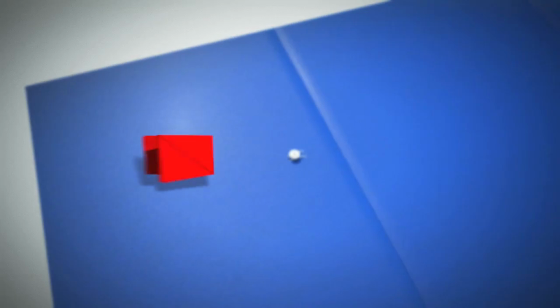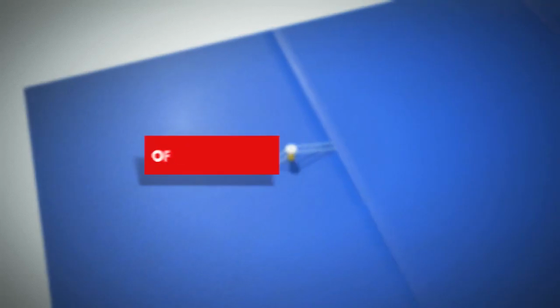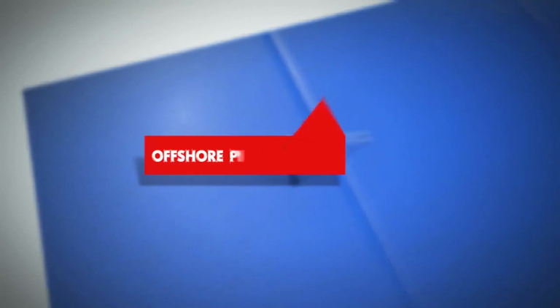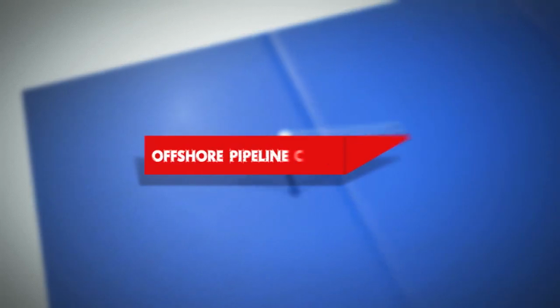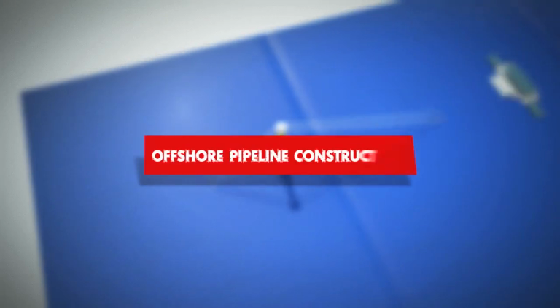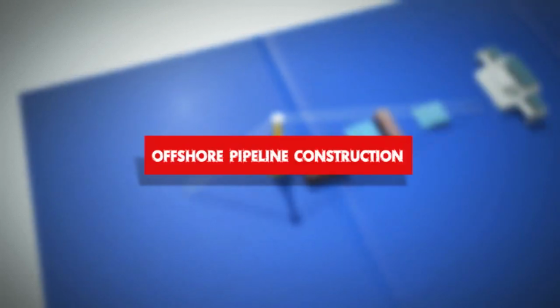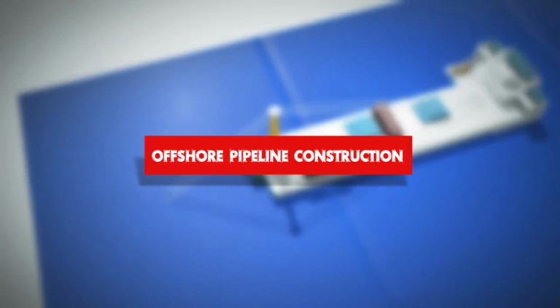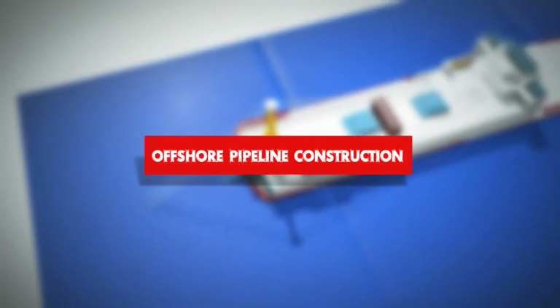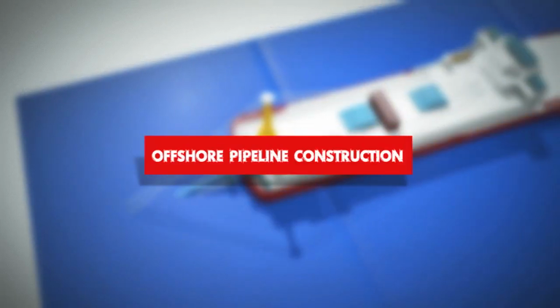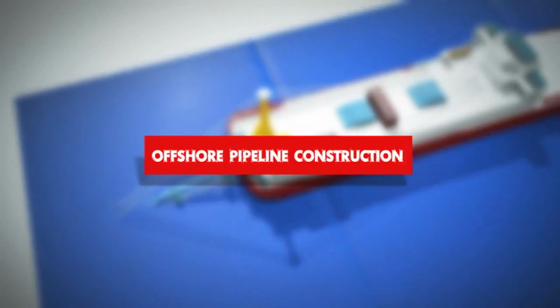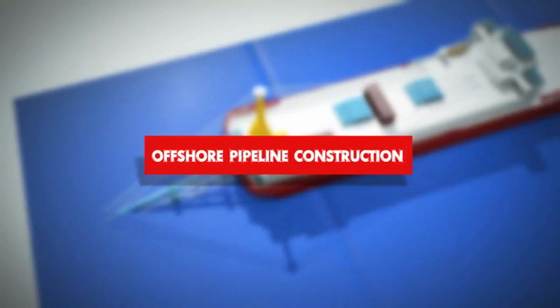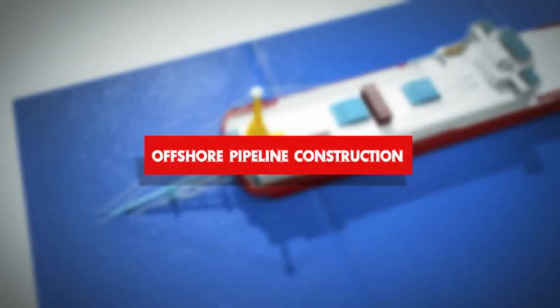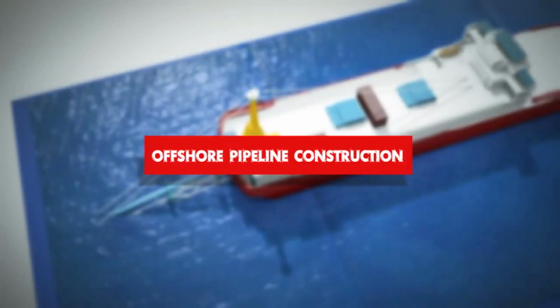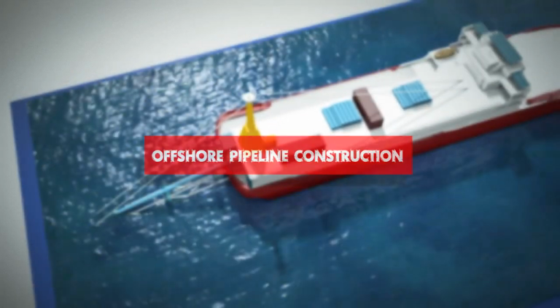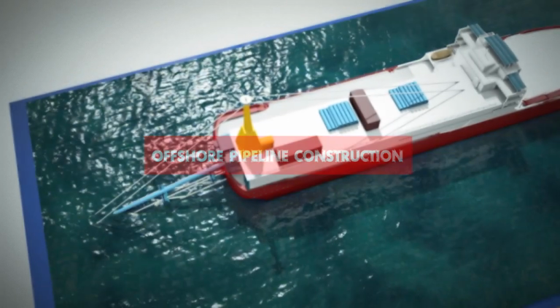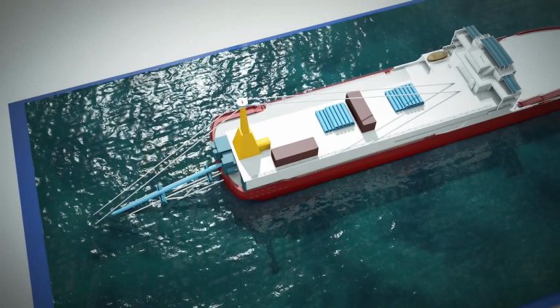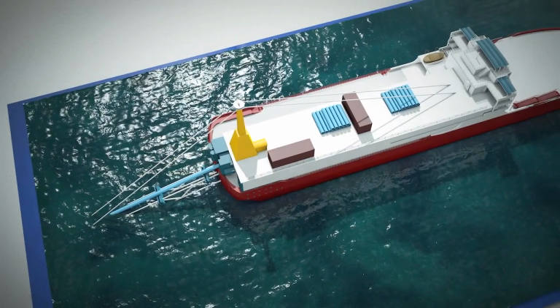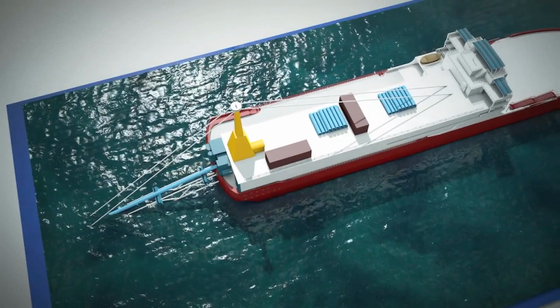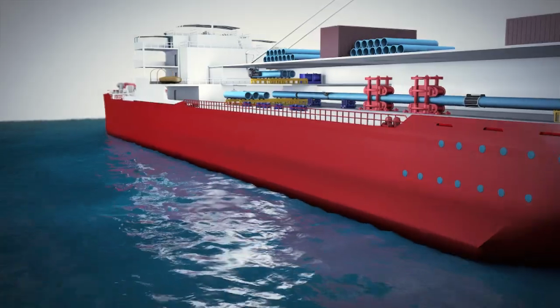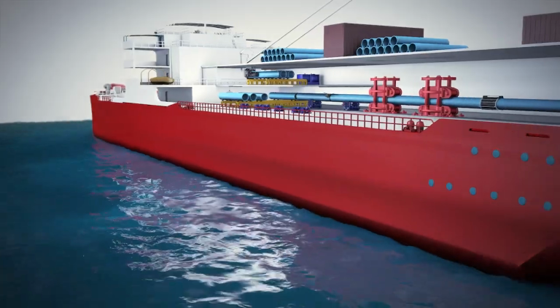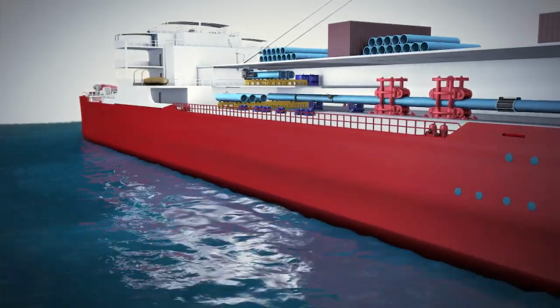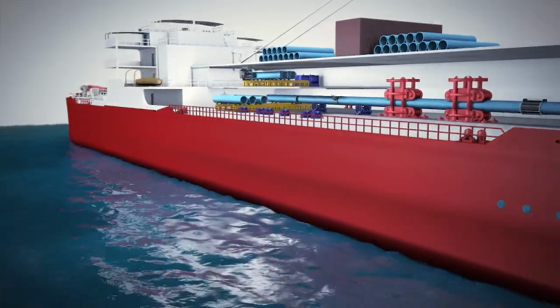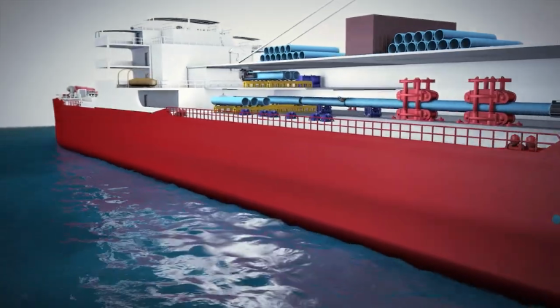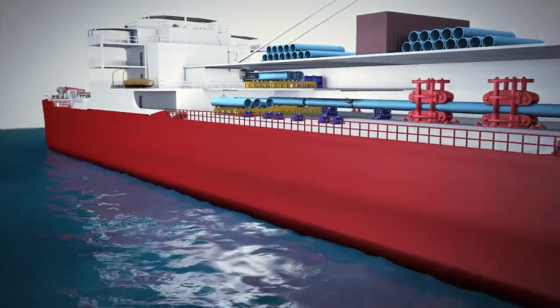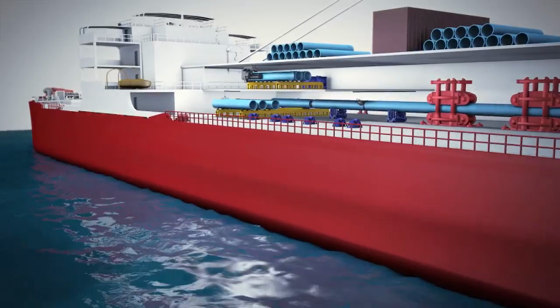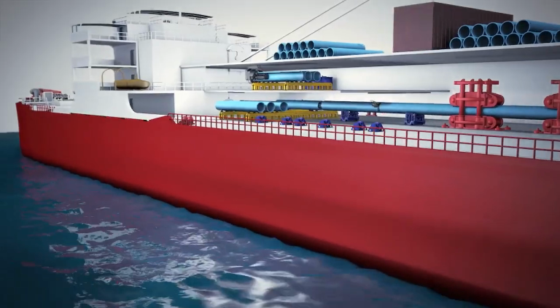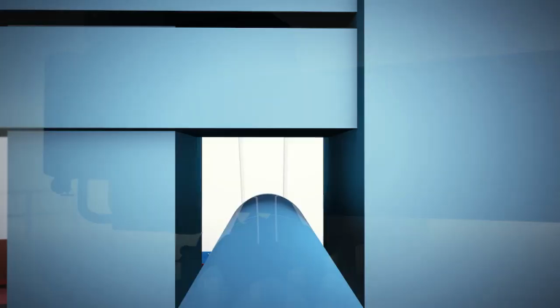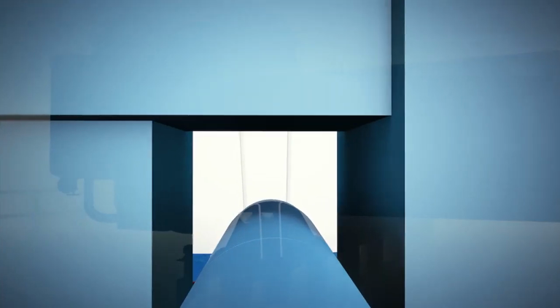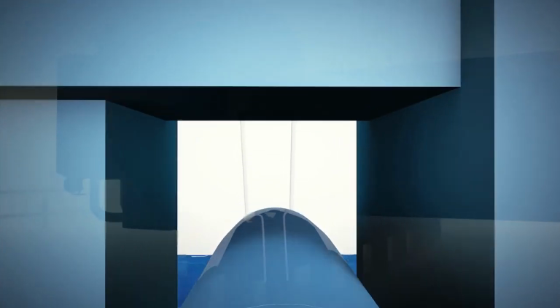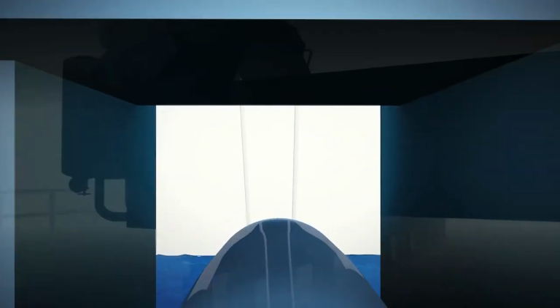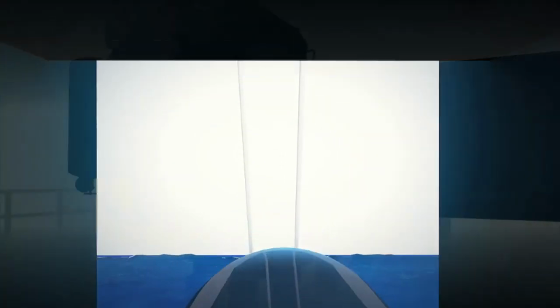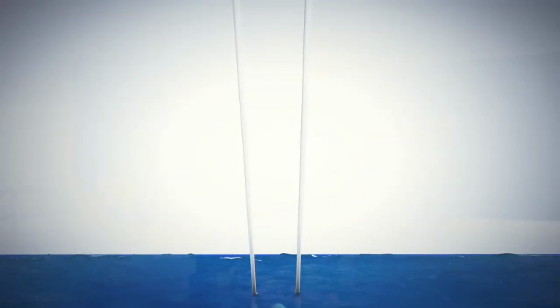For offshore pipeline construction, CRC Evans delivers the most advanced end-to-end technologies available.